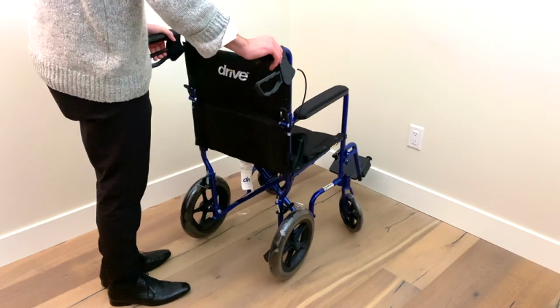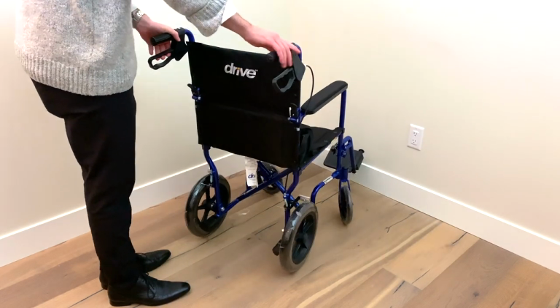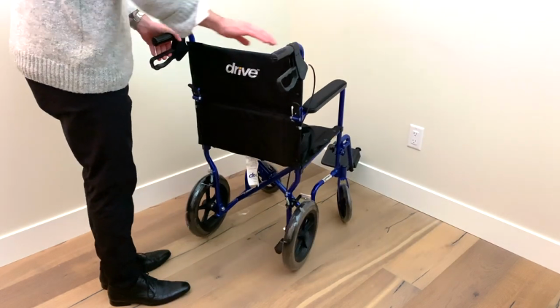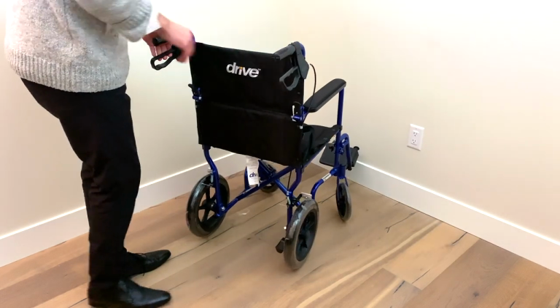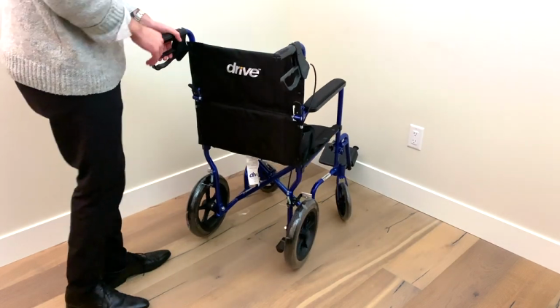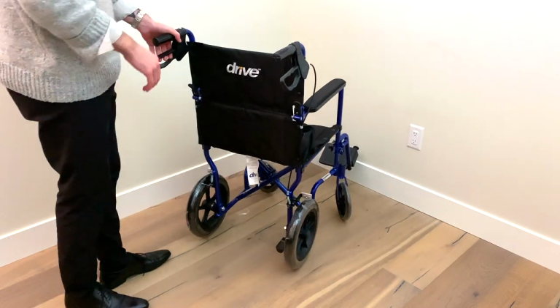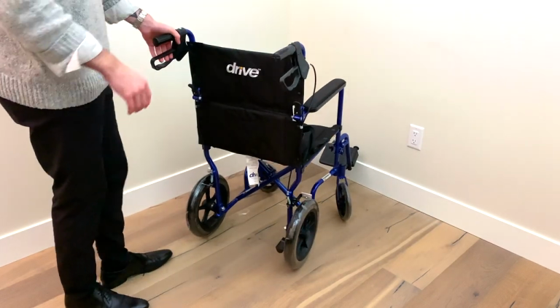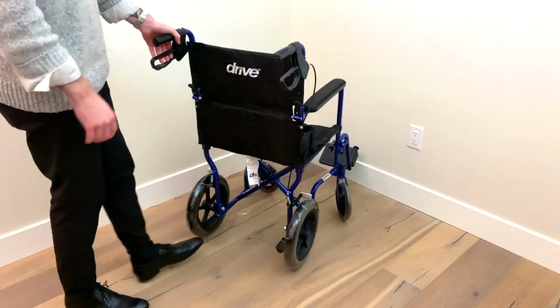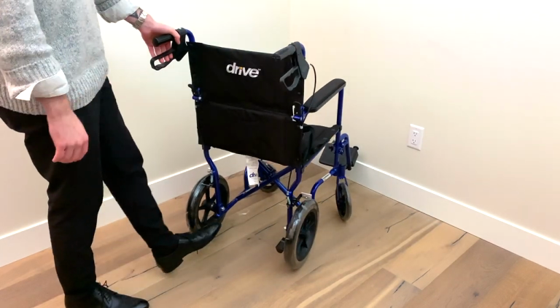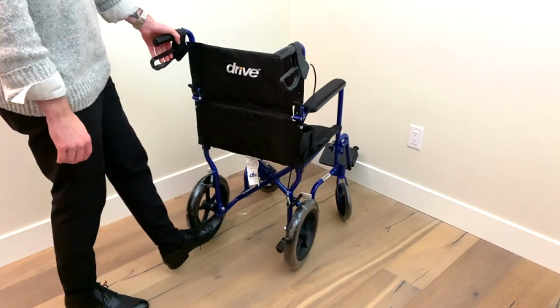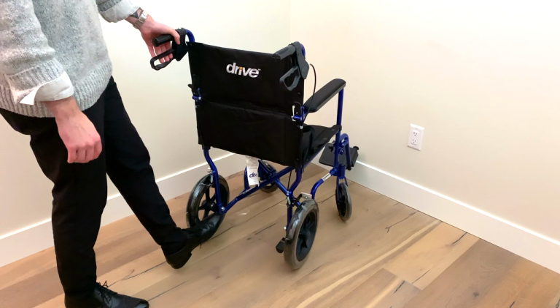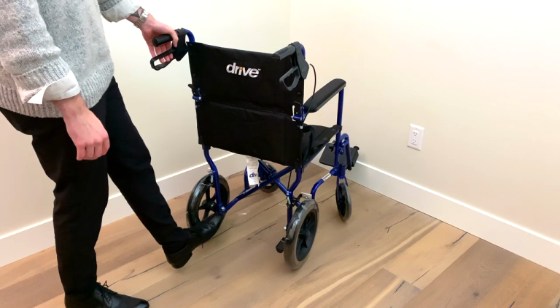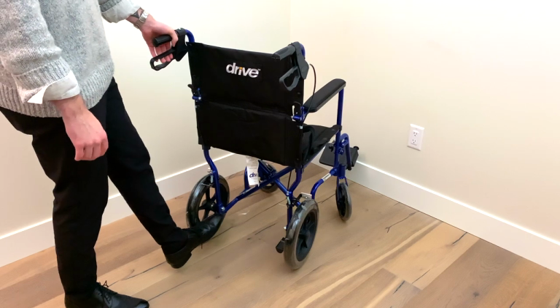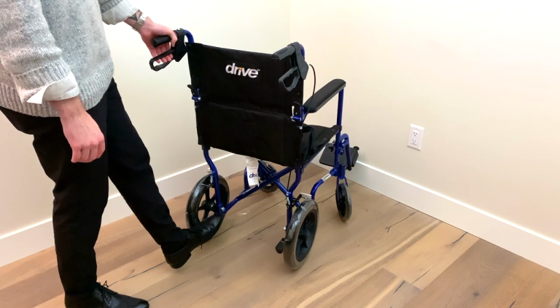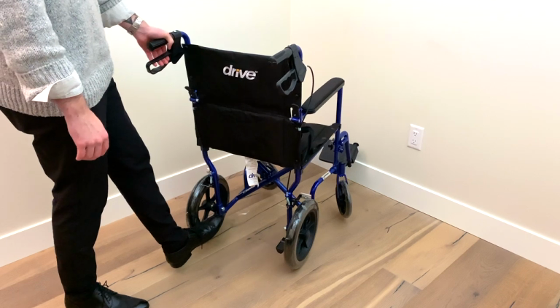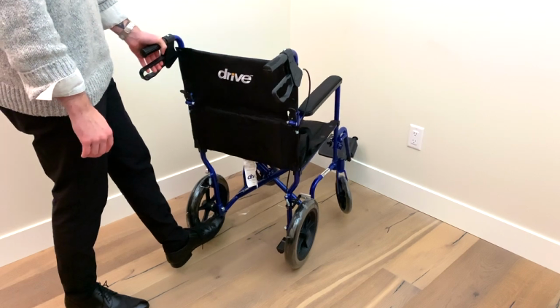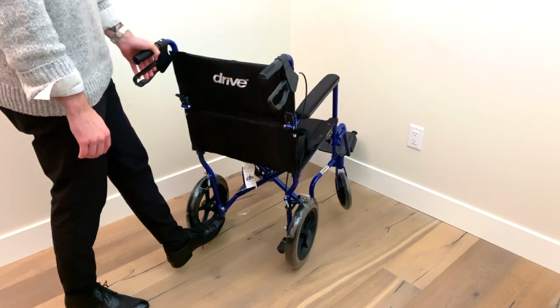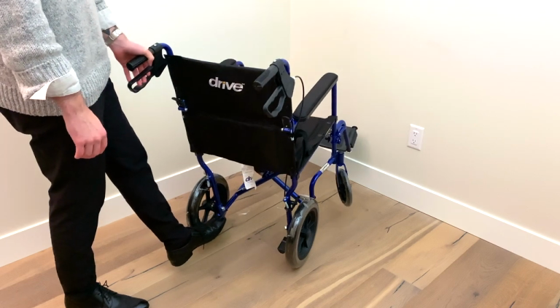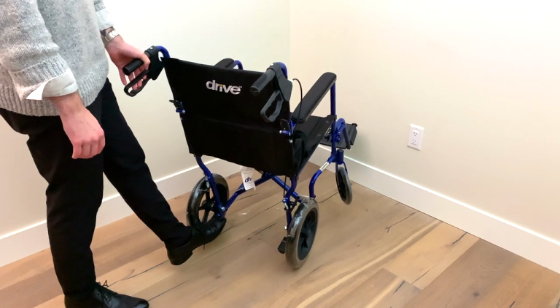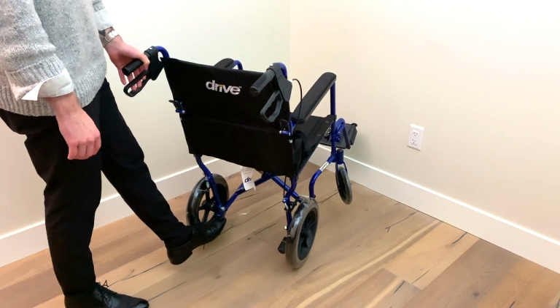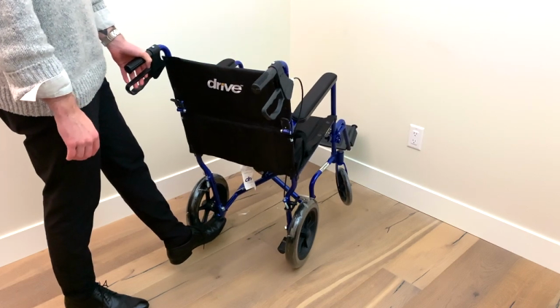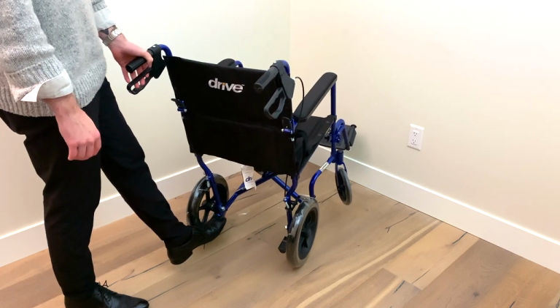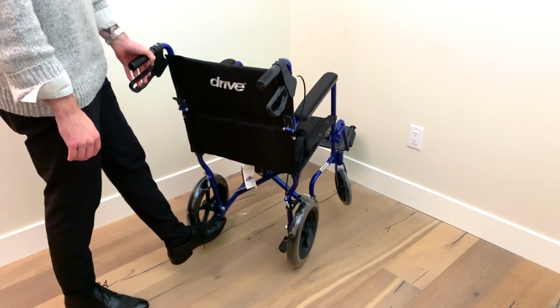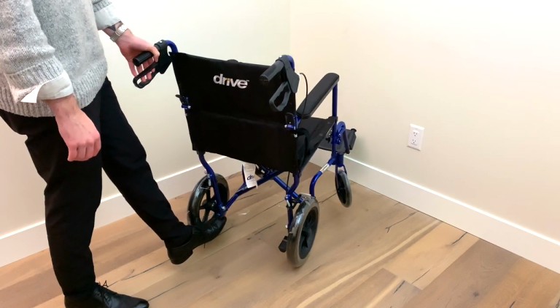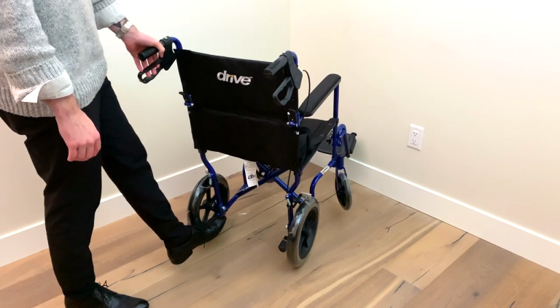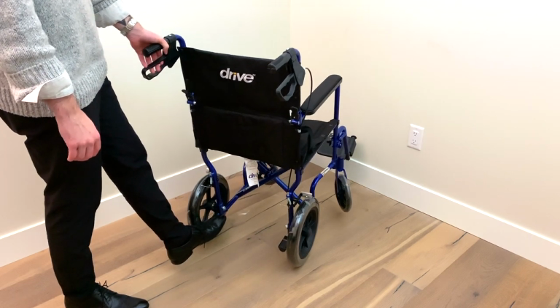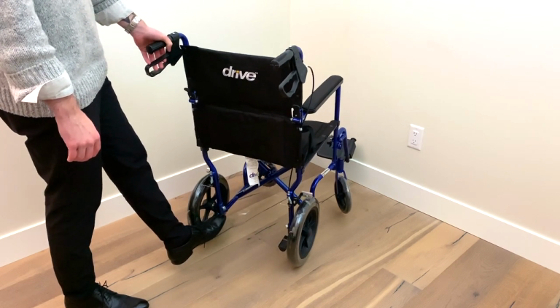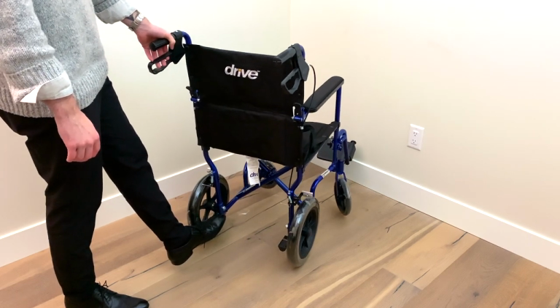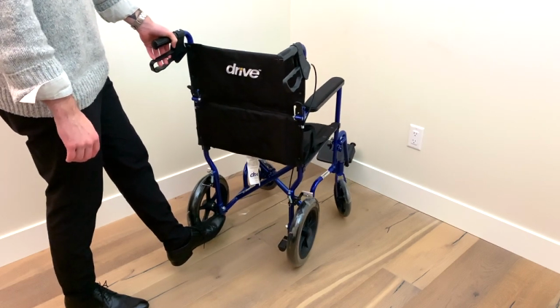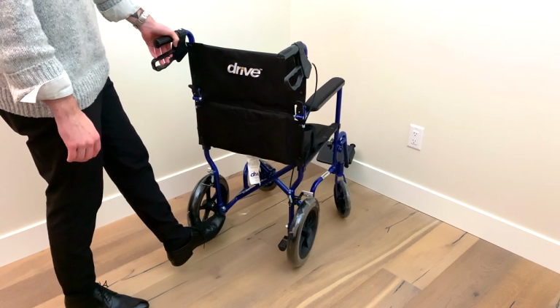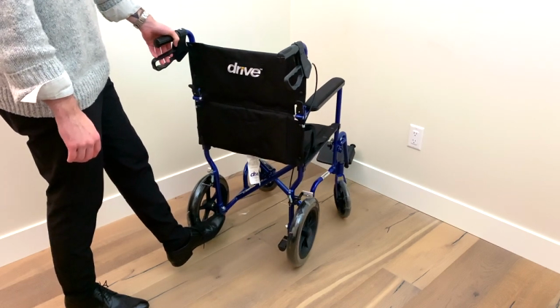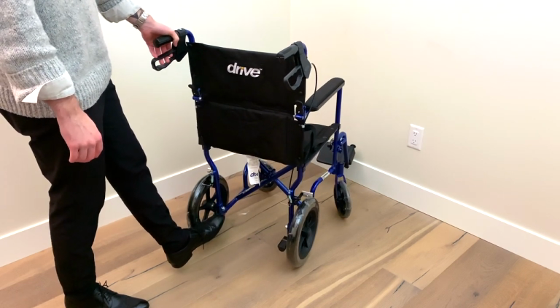If you need to get this chair over a small bump, you can press your foot on the designated knobs to help lift the front of the chair.